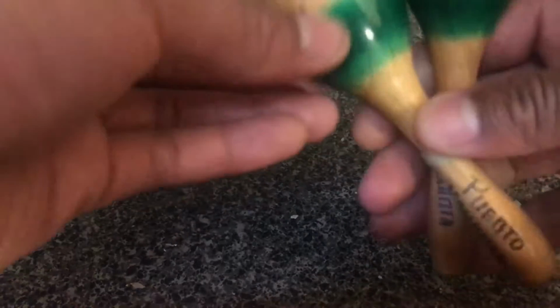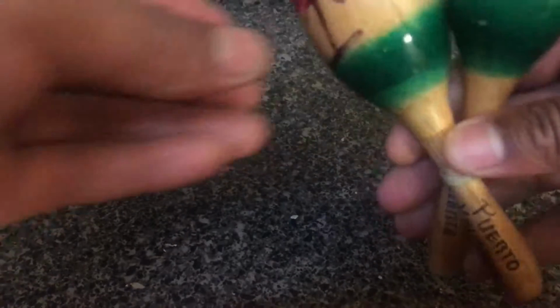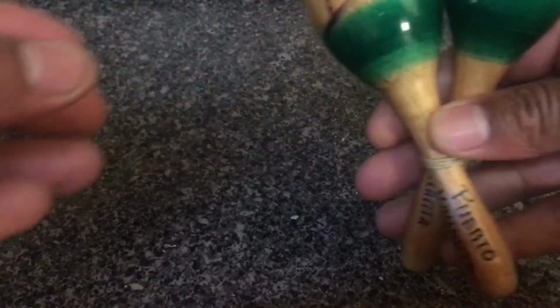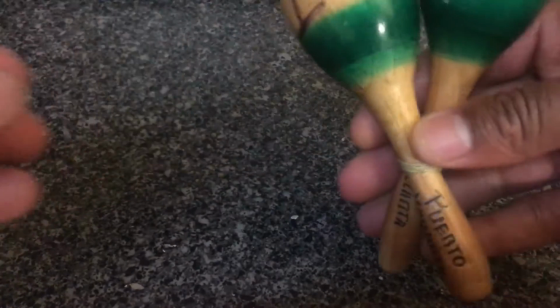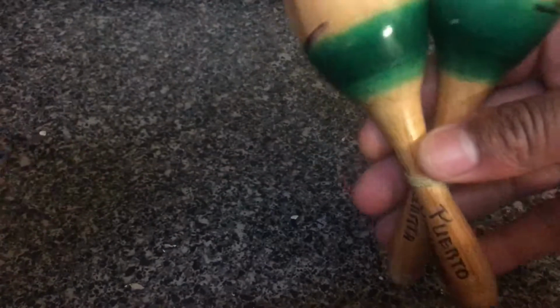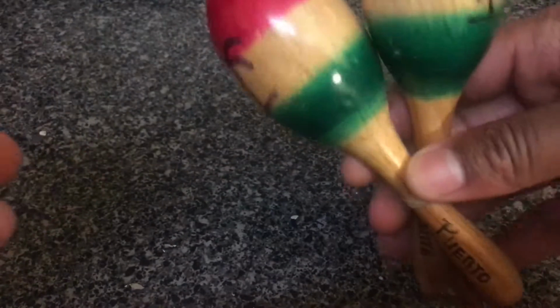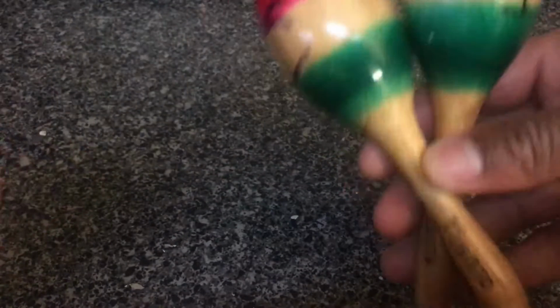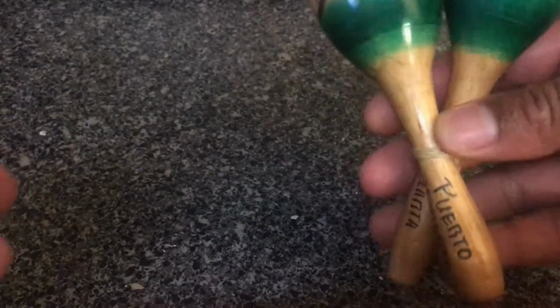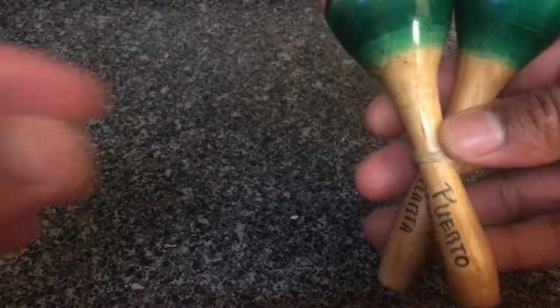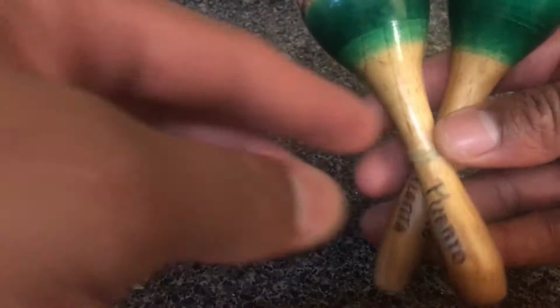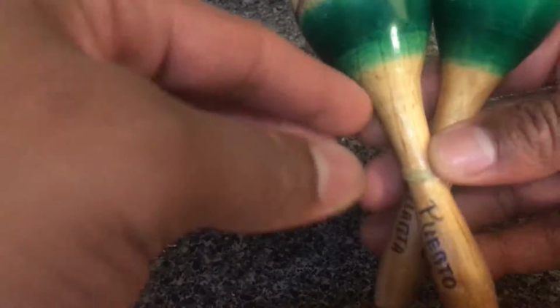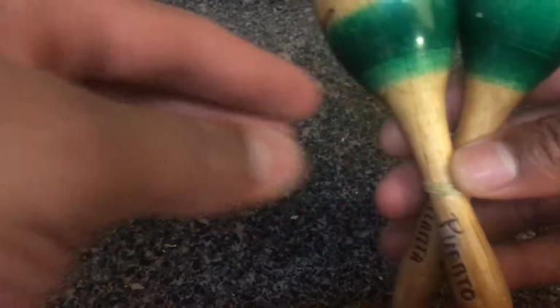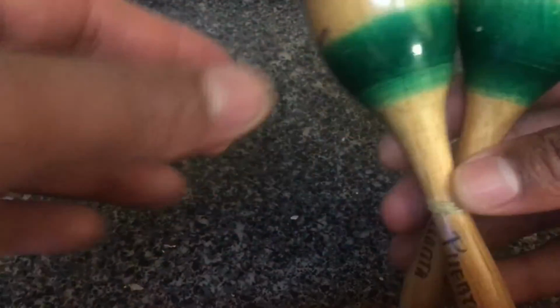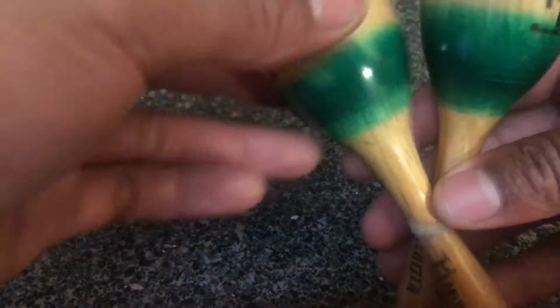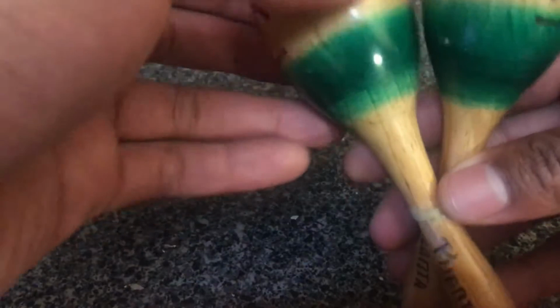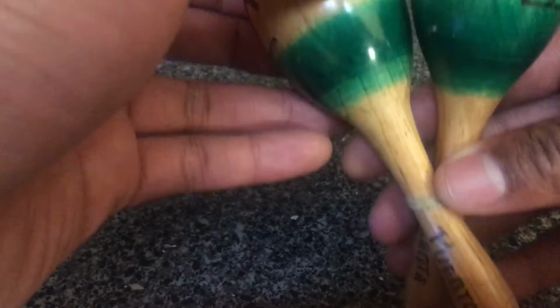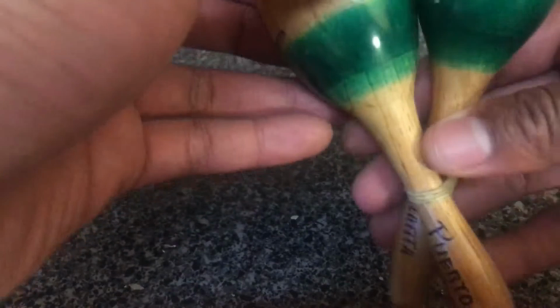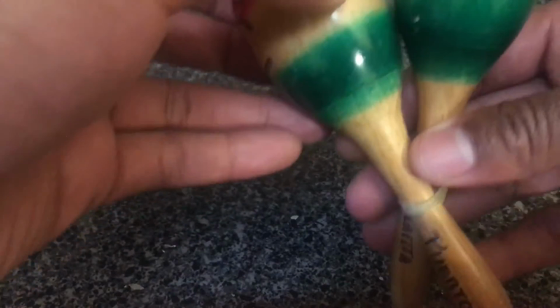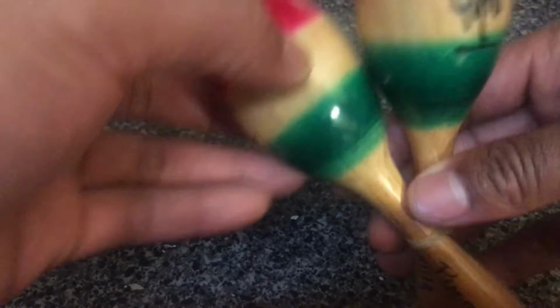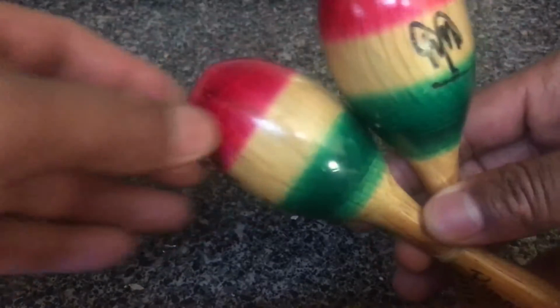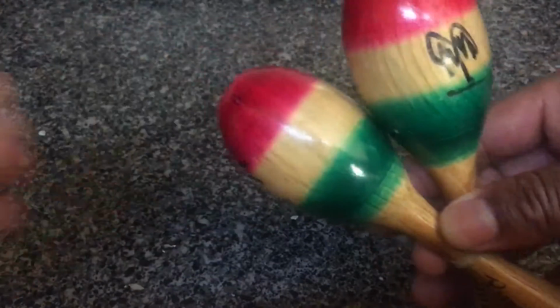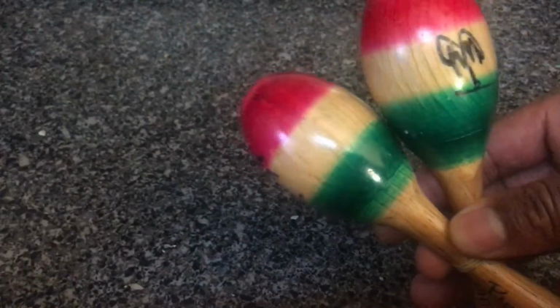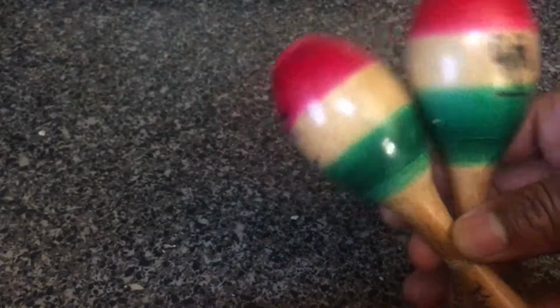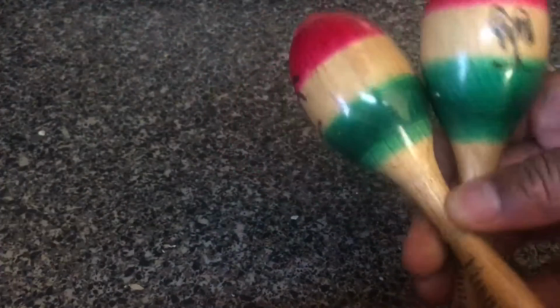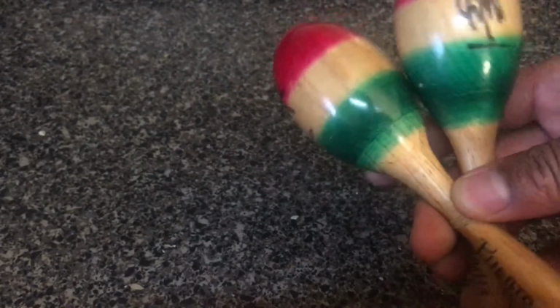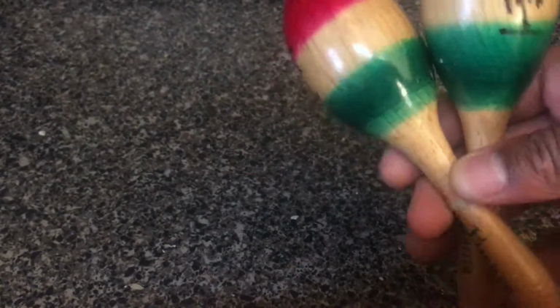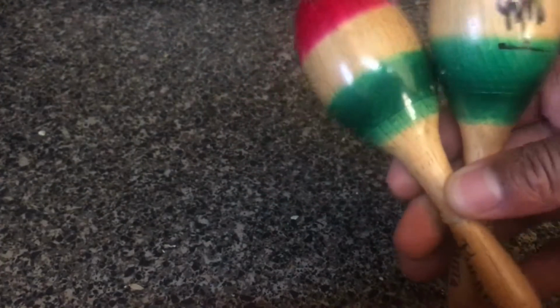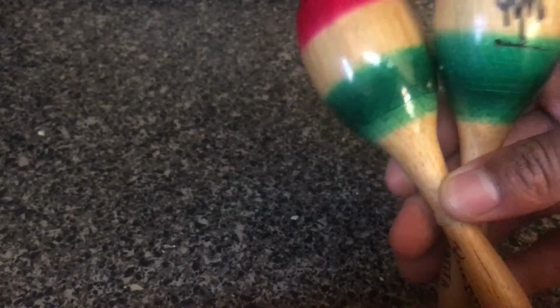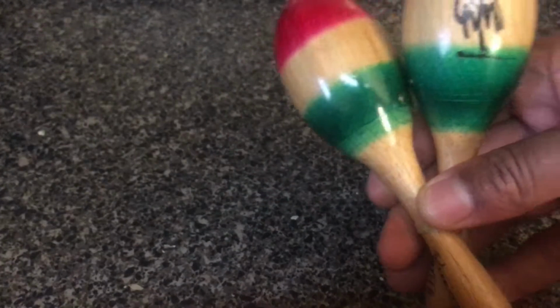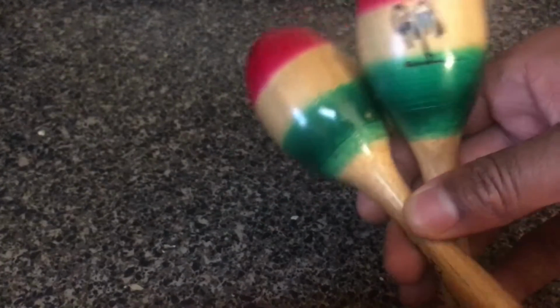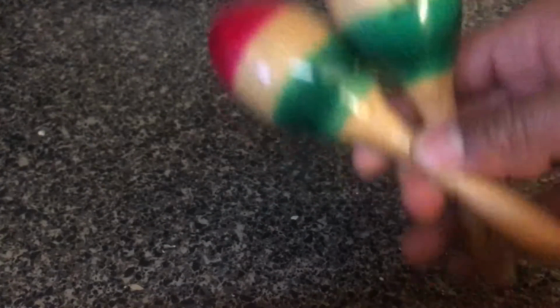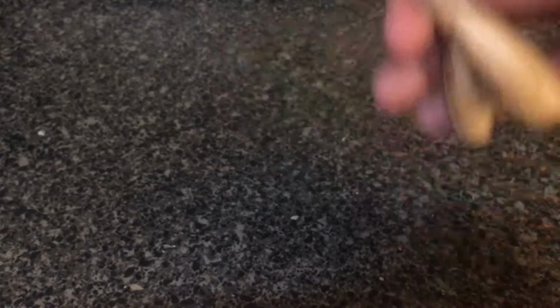These are tied together — I'm not about to take them apart — but basically you just take them and shake them.